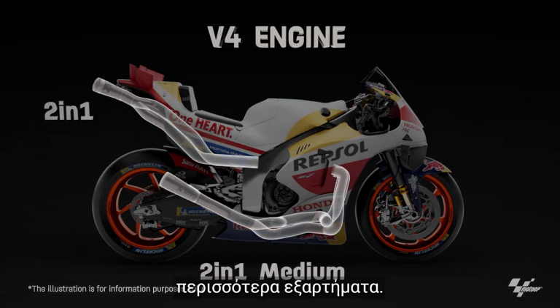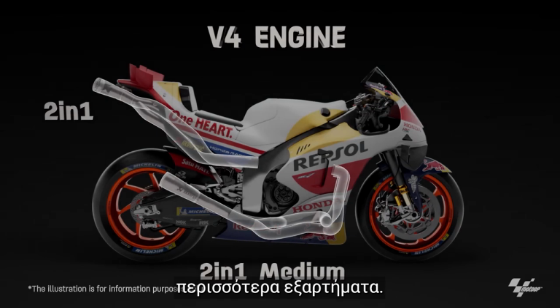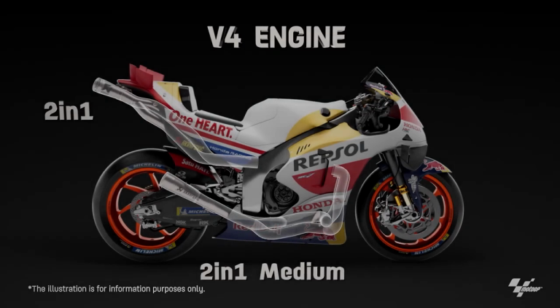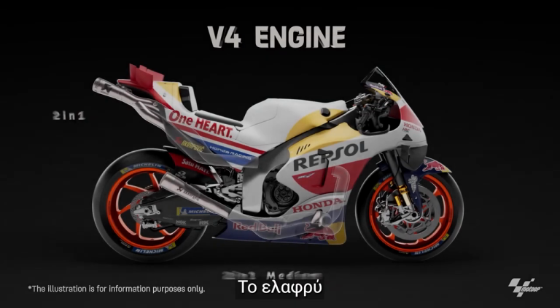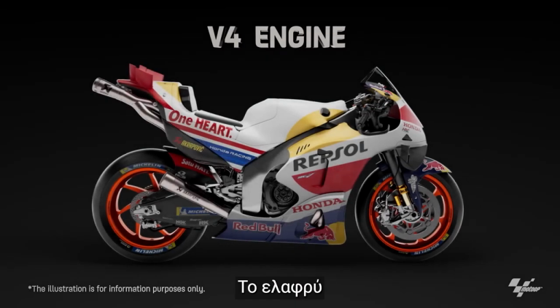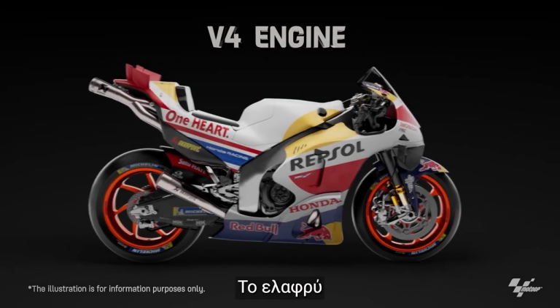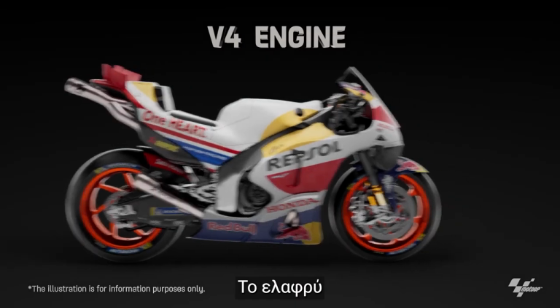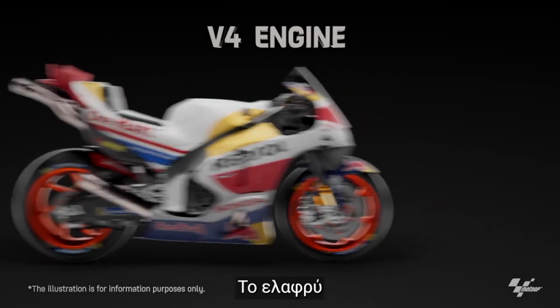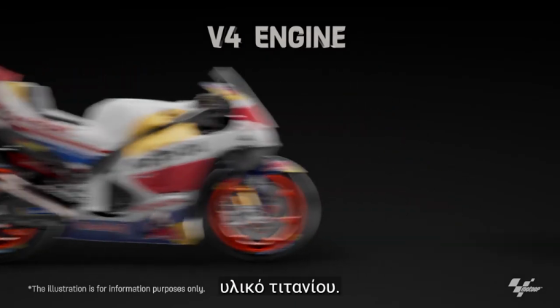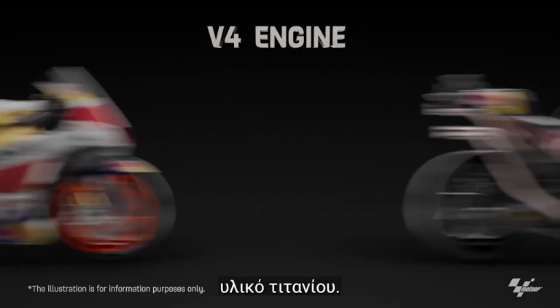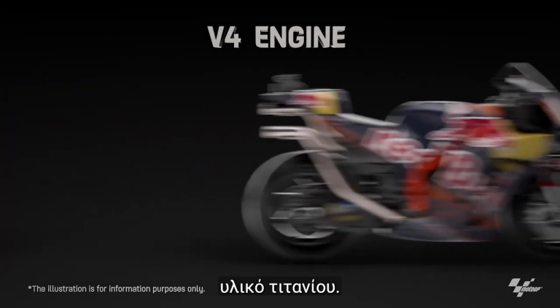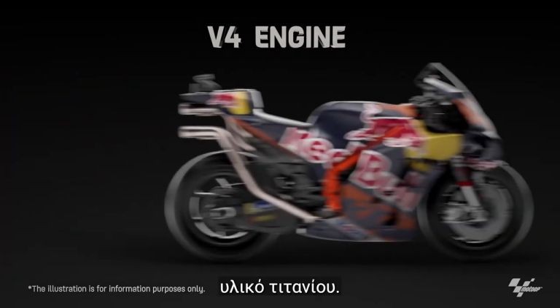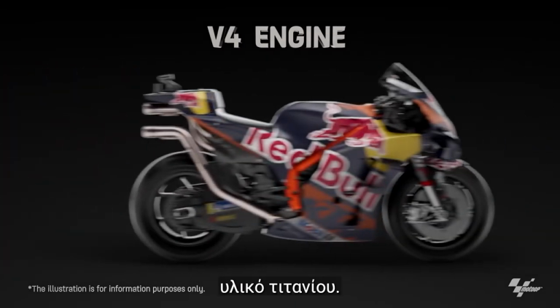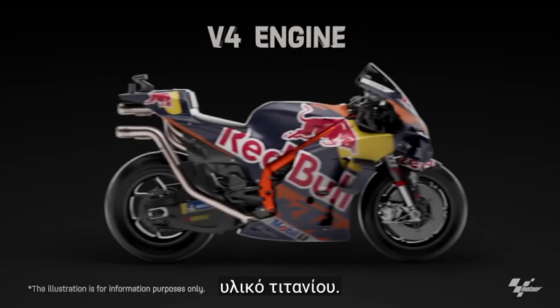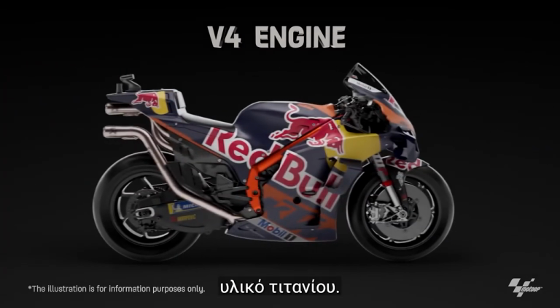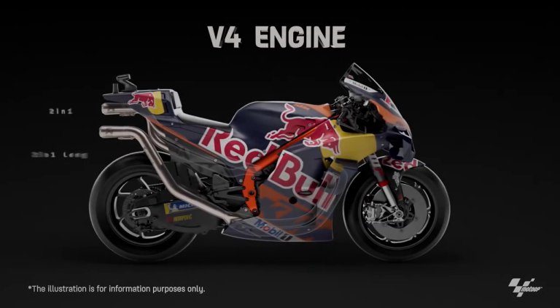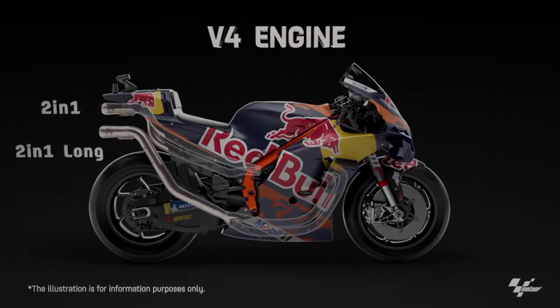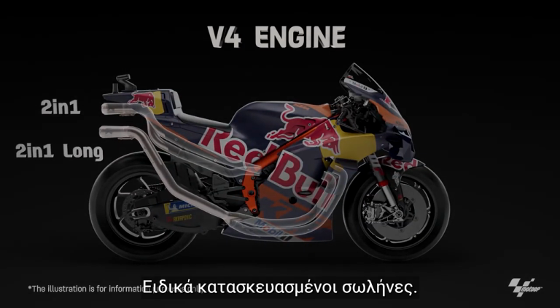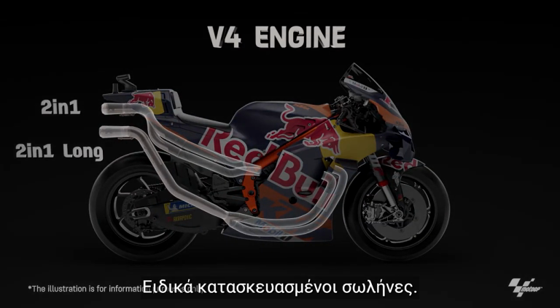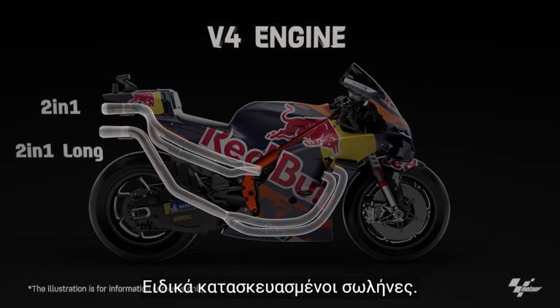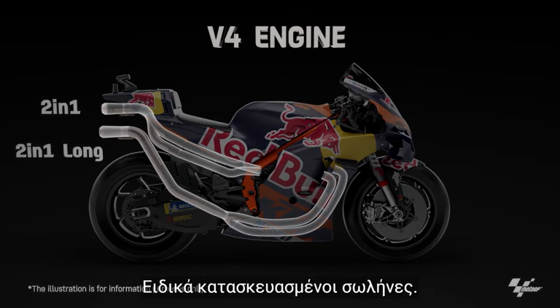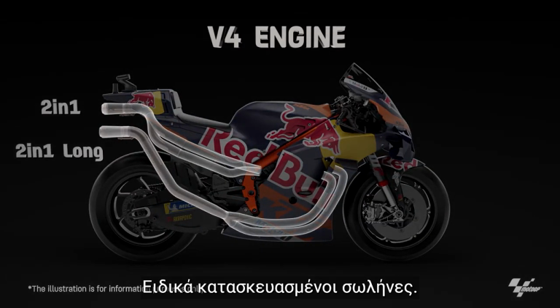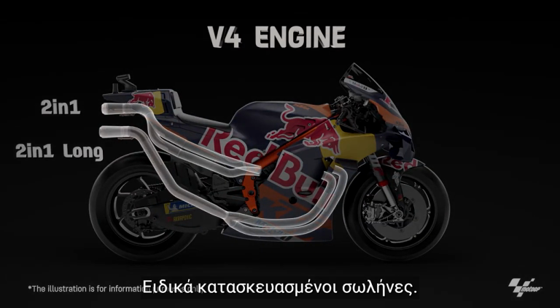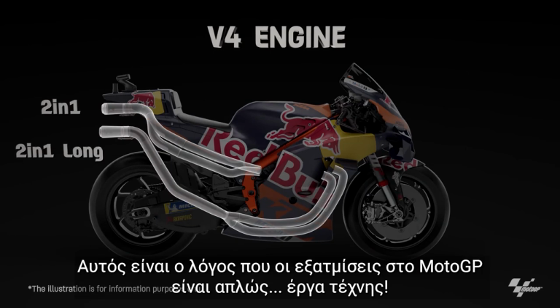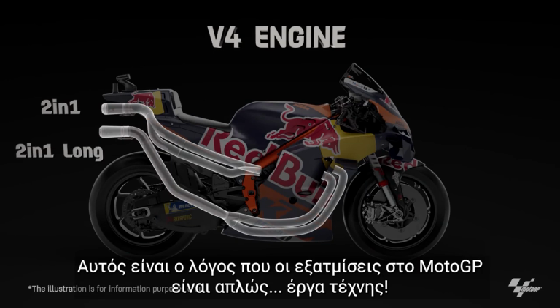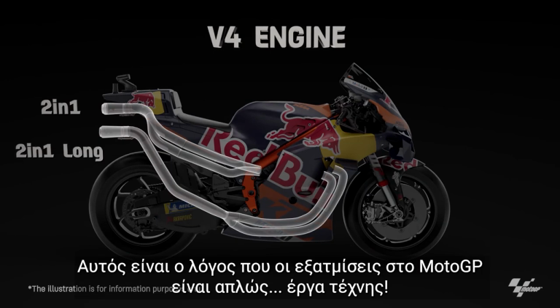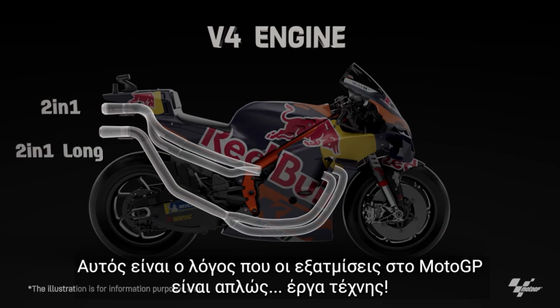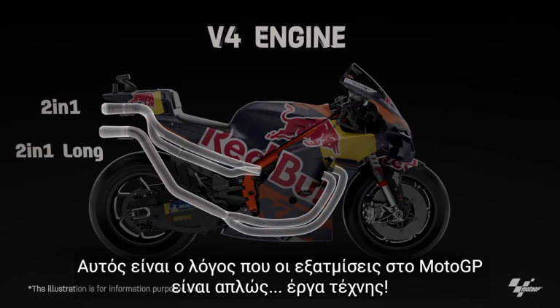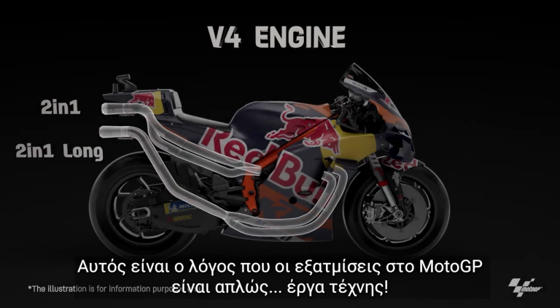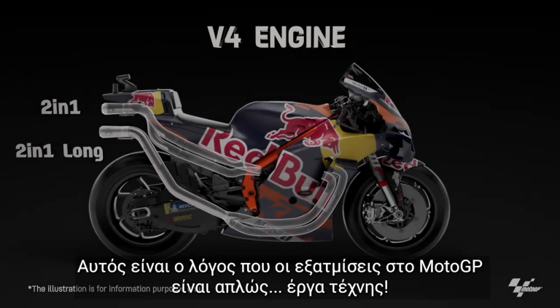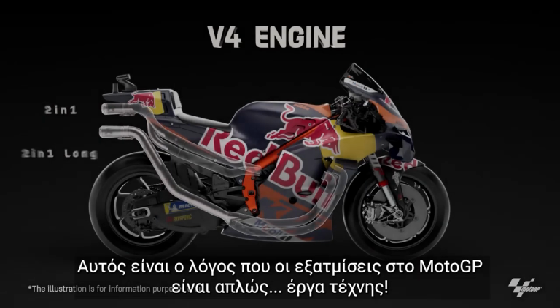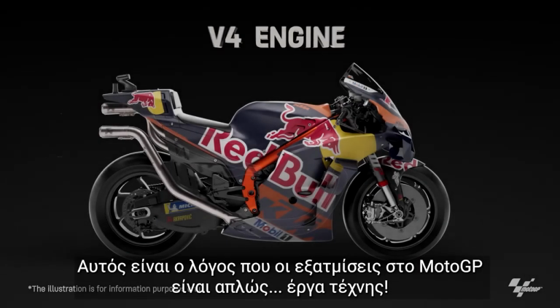Lightweight titanium material, expertly crafted tubes — that's why exhausts in MotoGP are simply works of art.